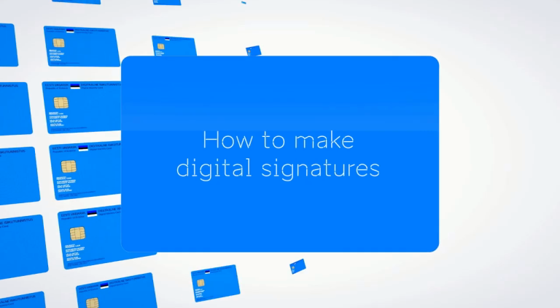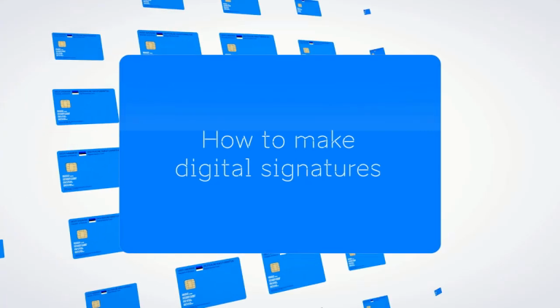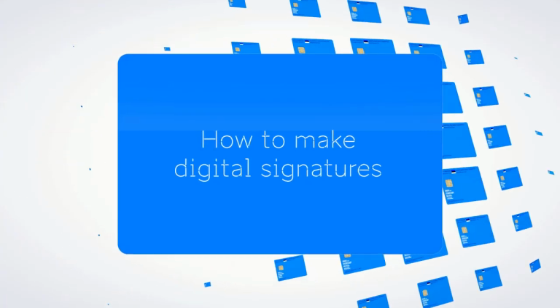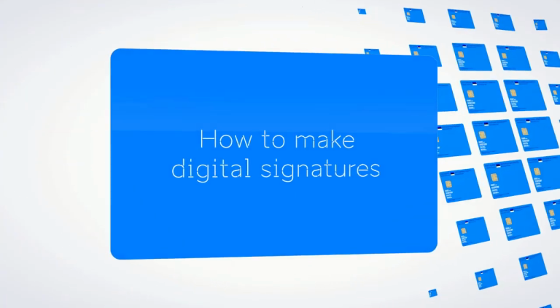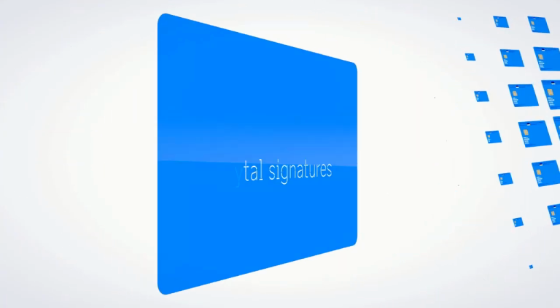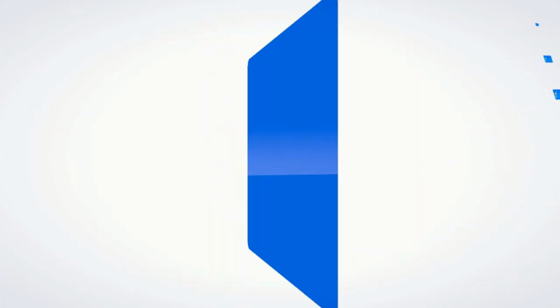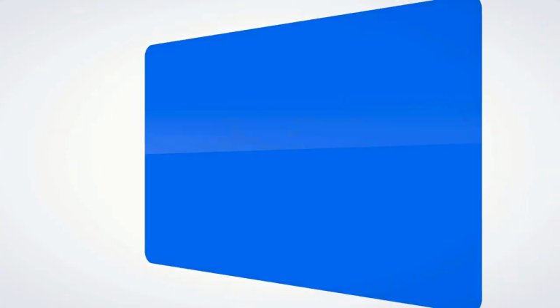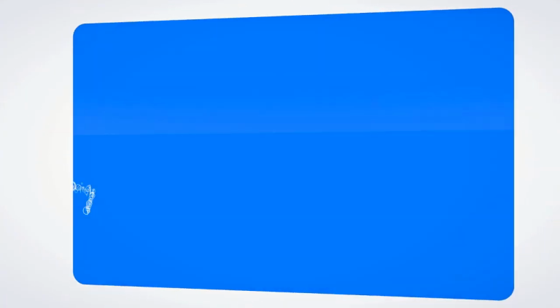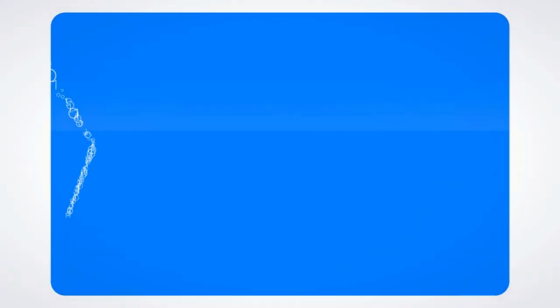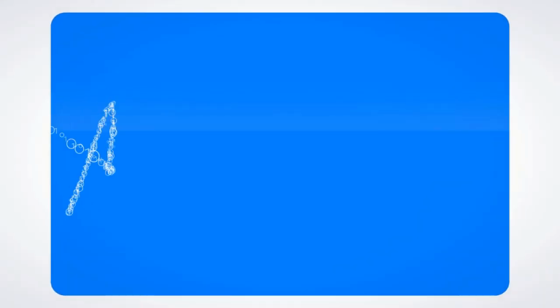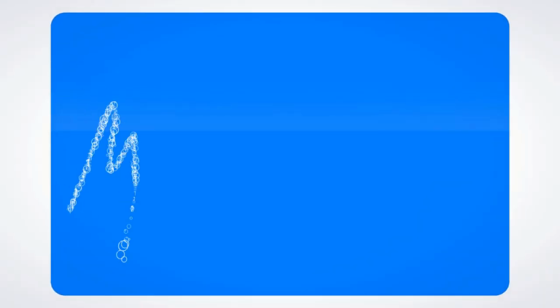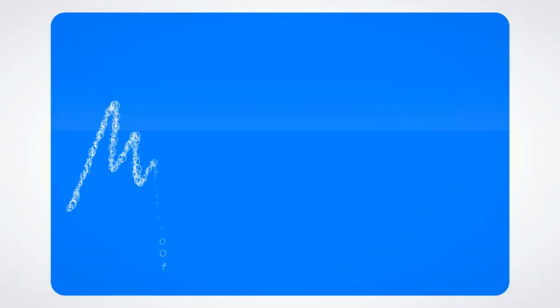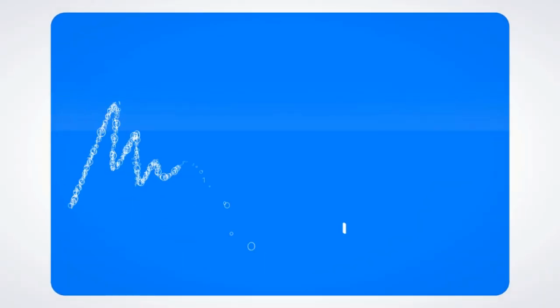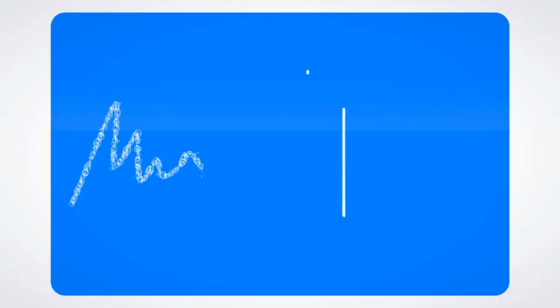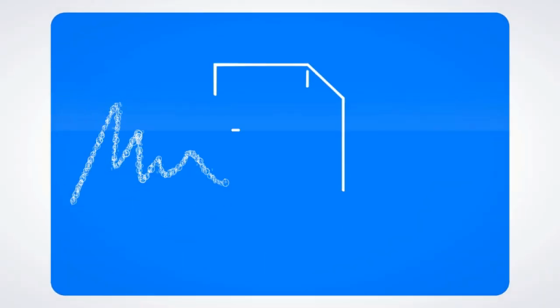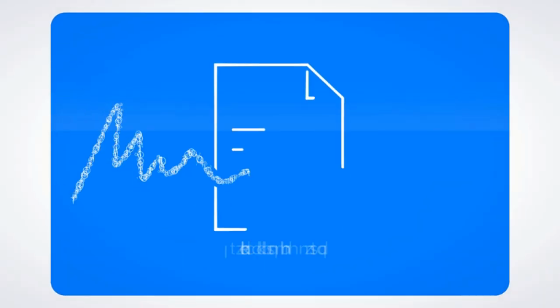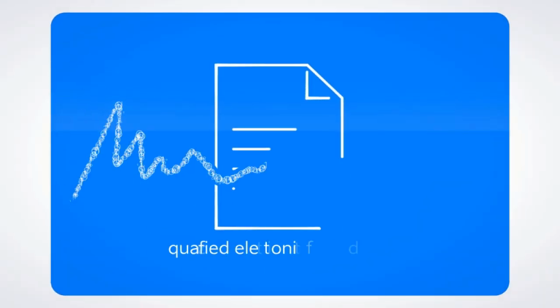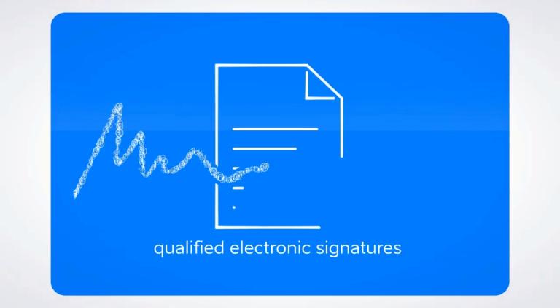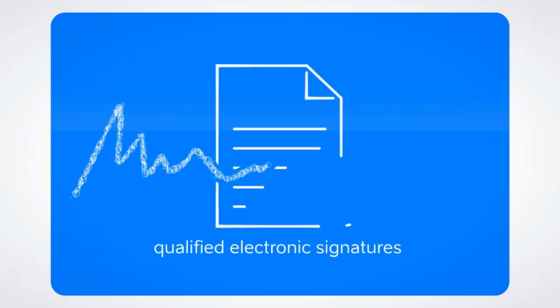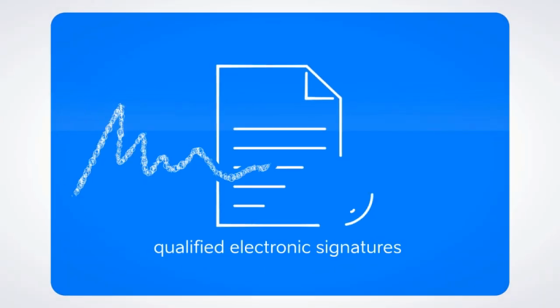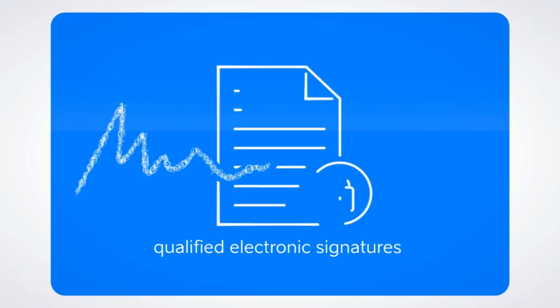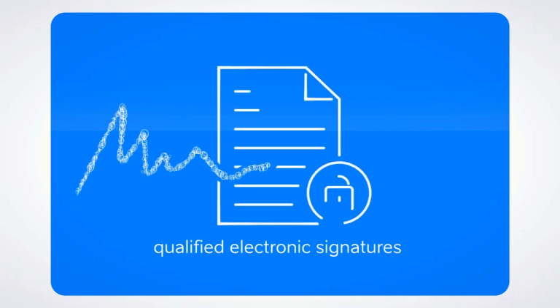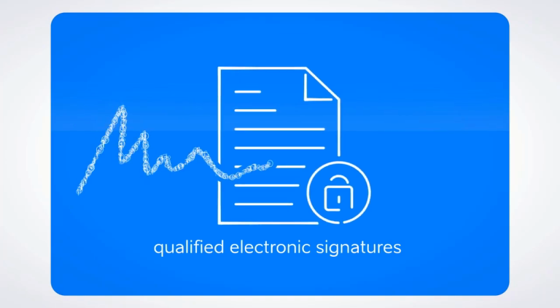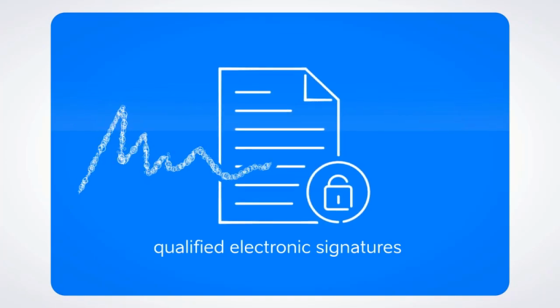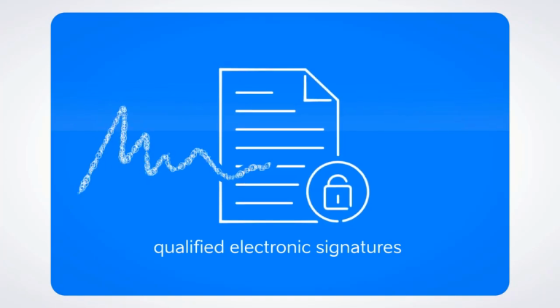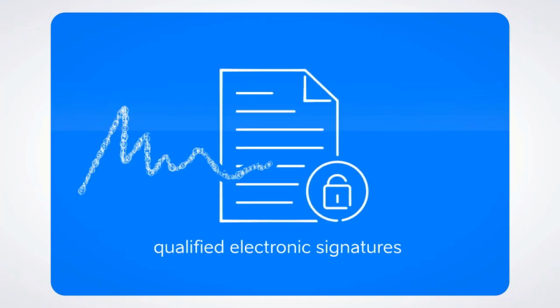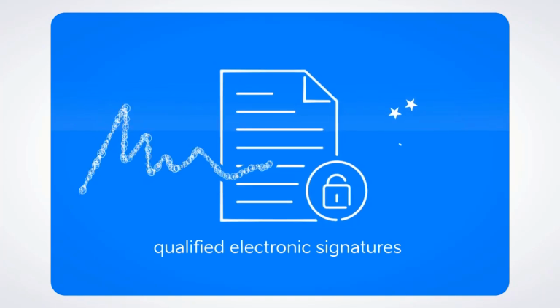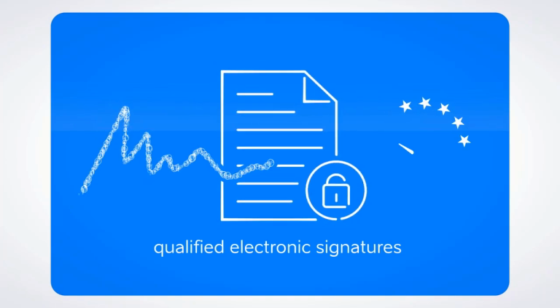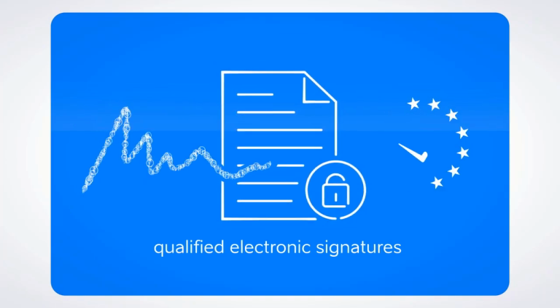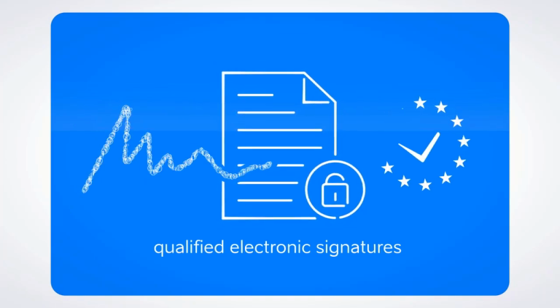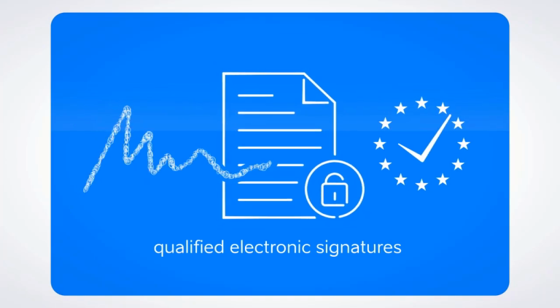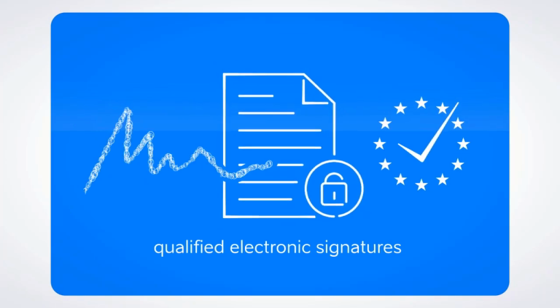Qualified electronic signatures have the highest trust level under European regulations and are equivalent to handwritten signatures.